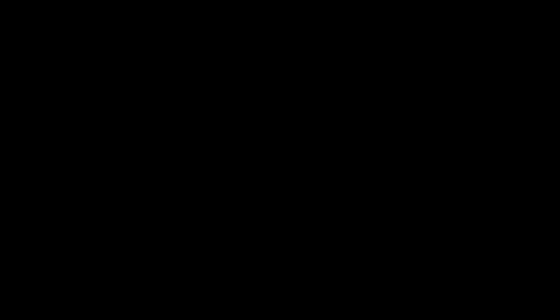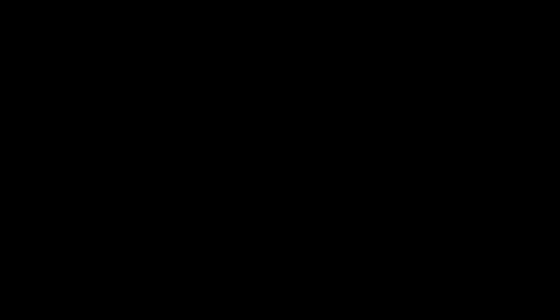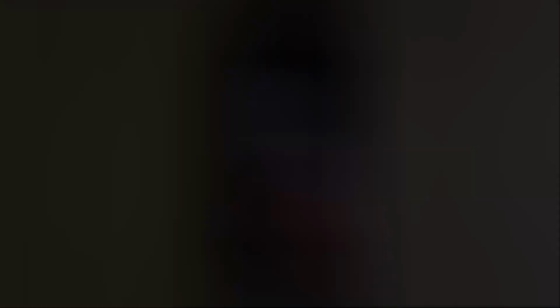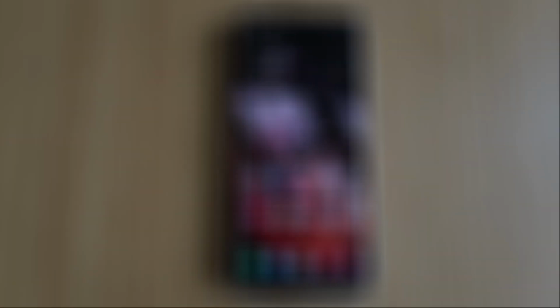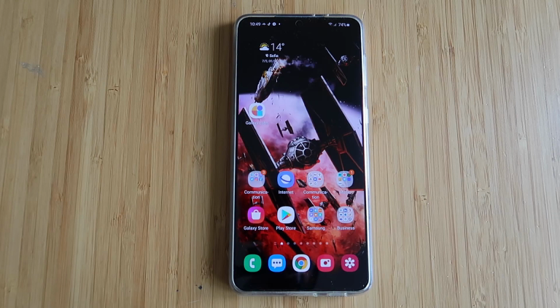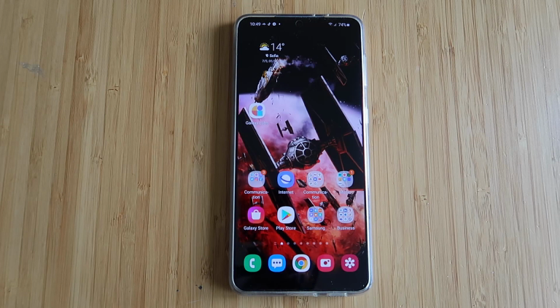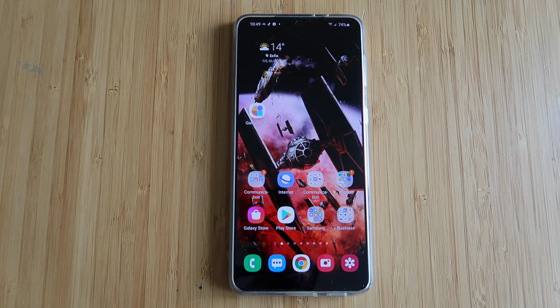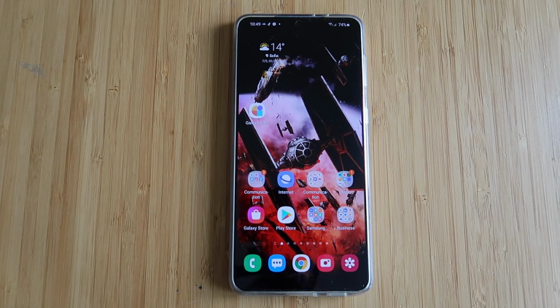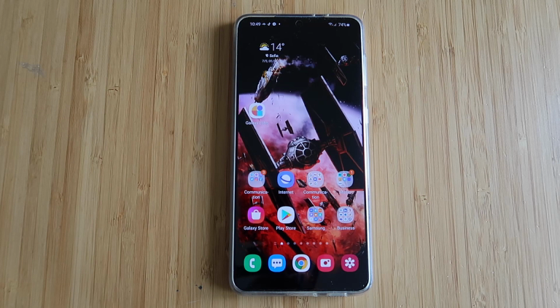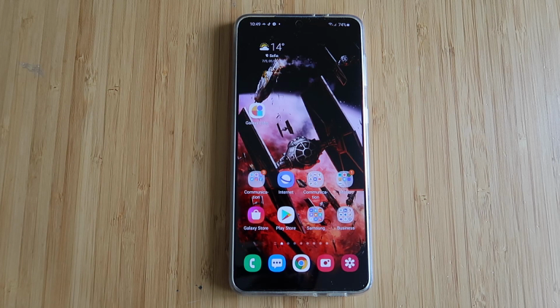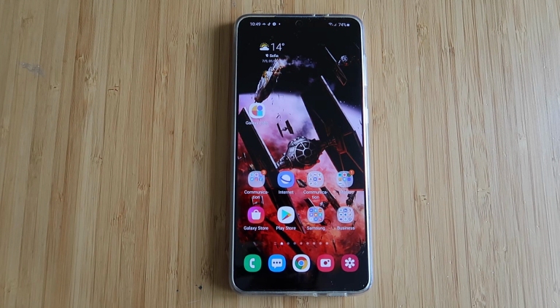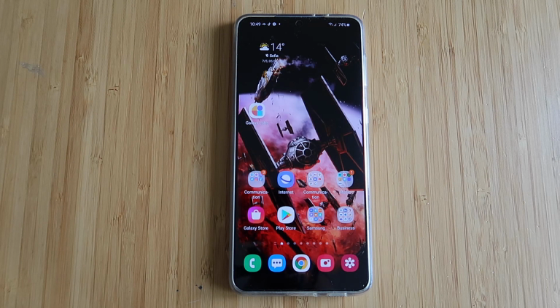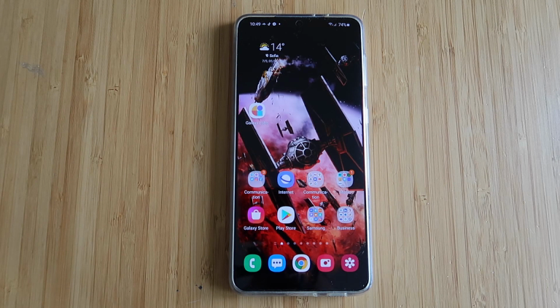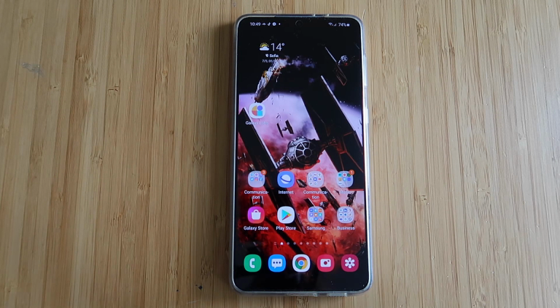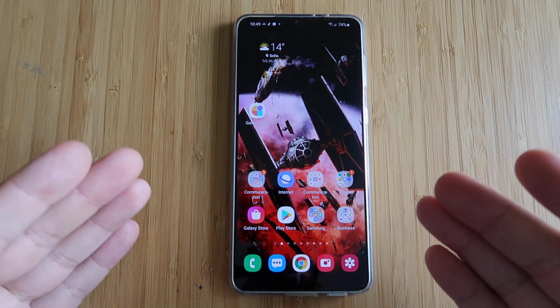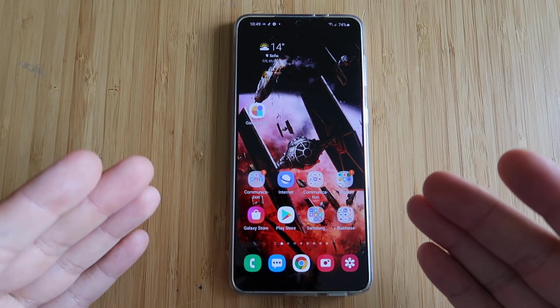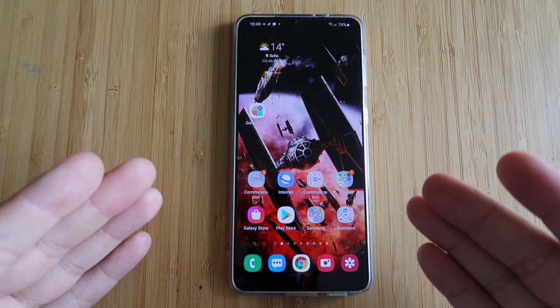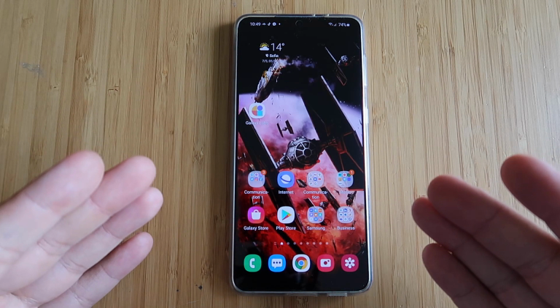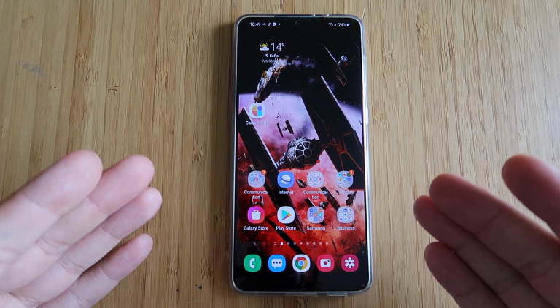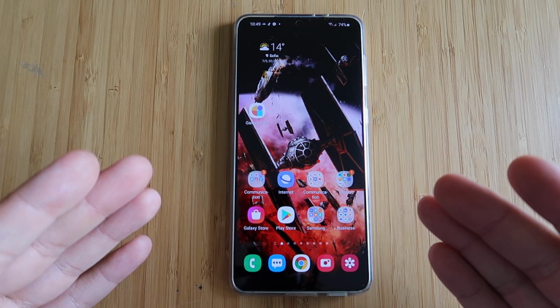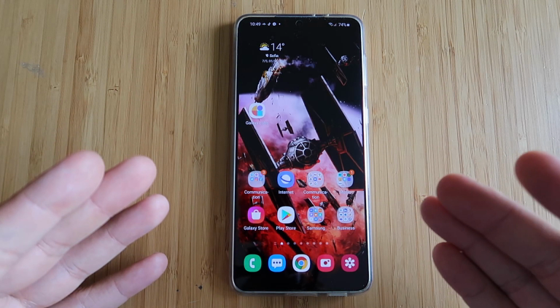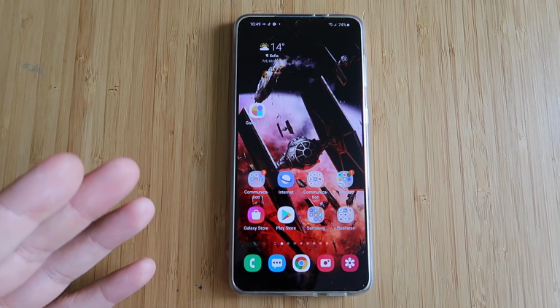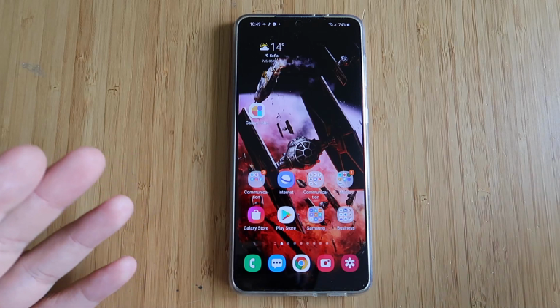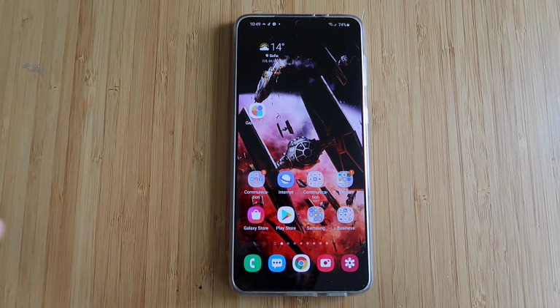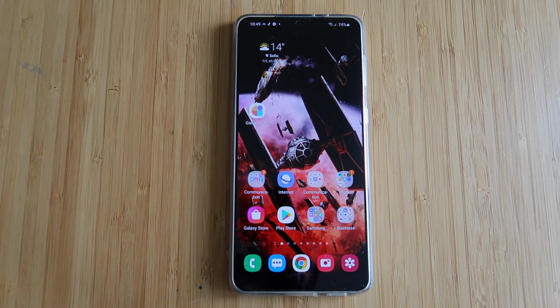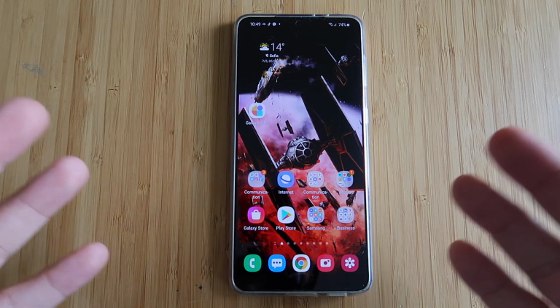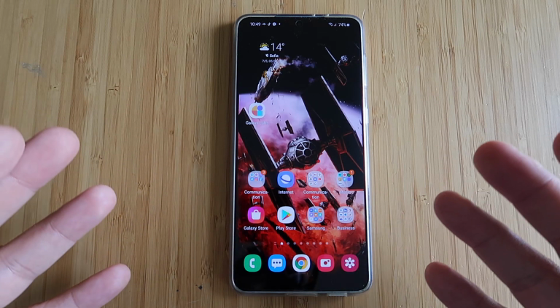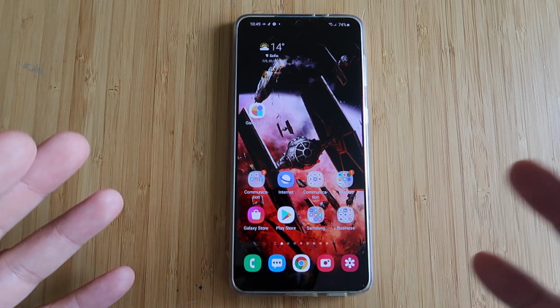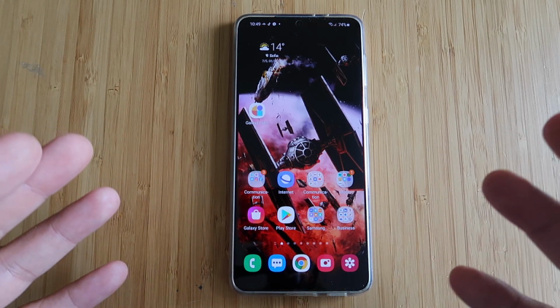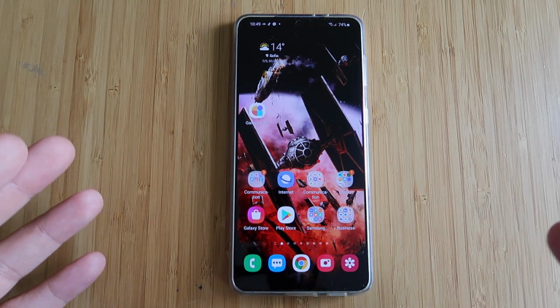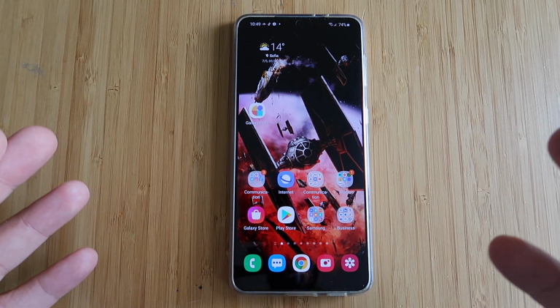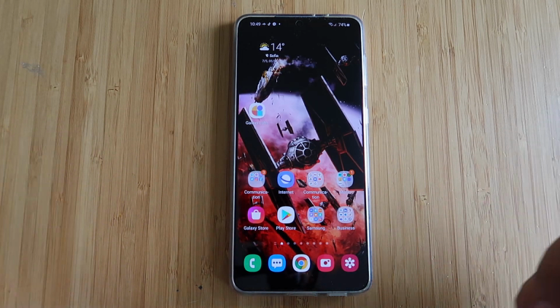Welcome to the VST Varian Species Tech channel. This is my Samsung Galaxy S21 Plus with the Exynos 2100 version.